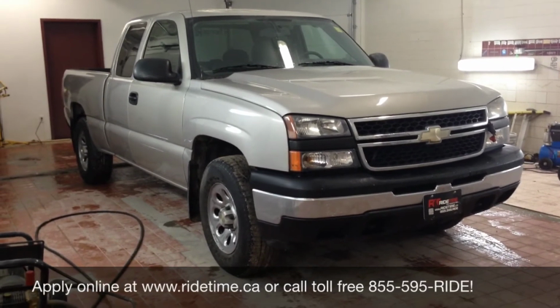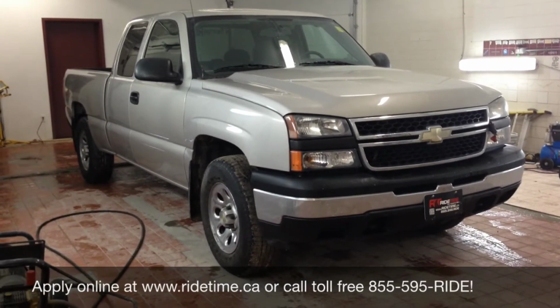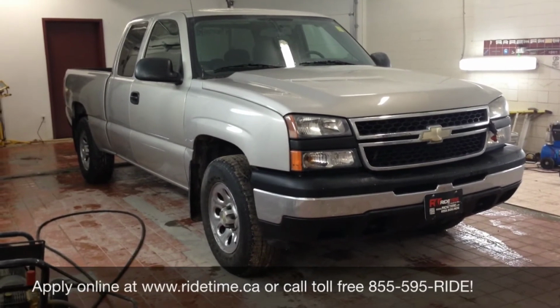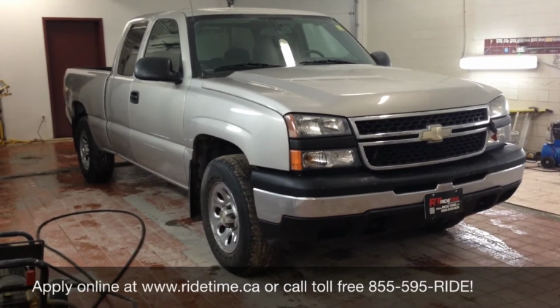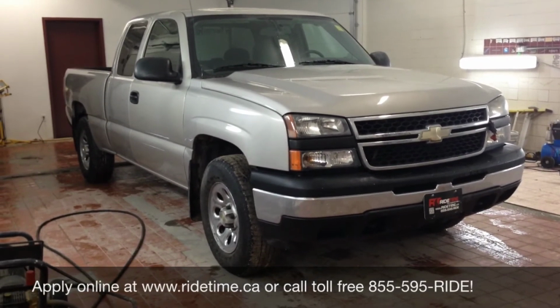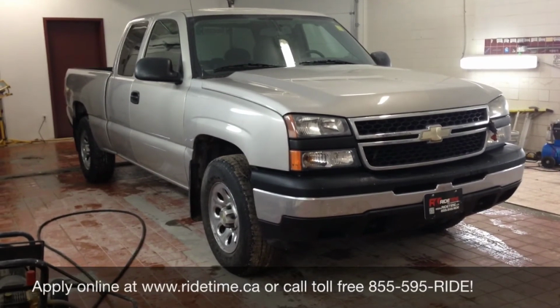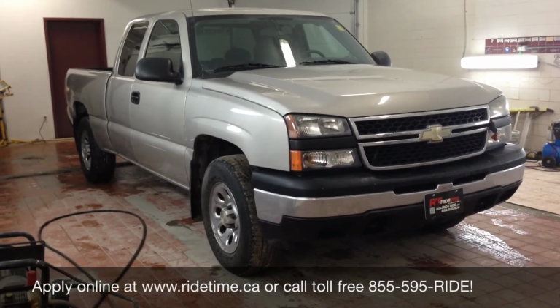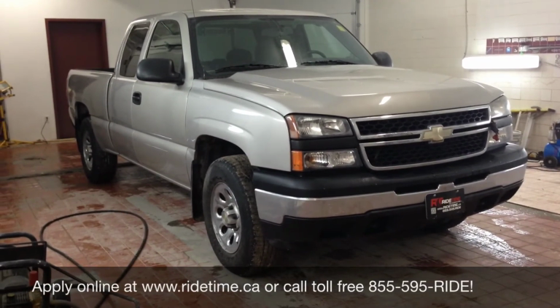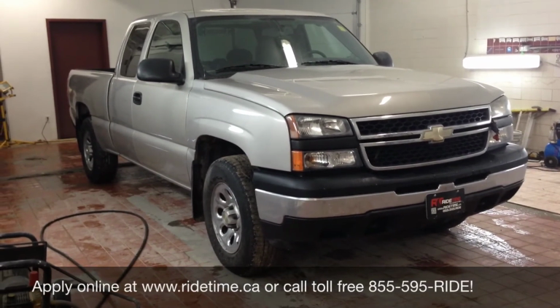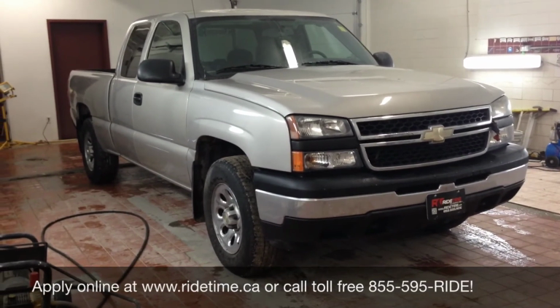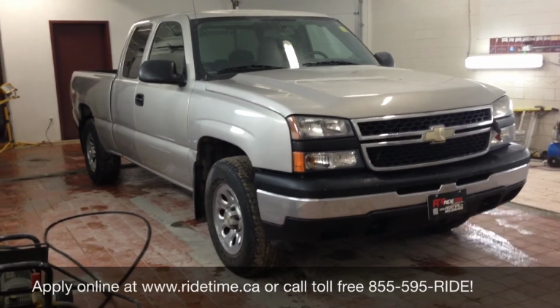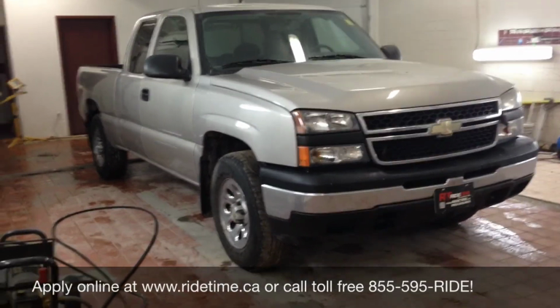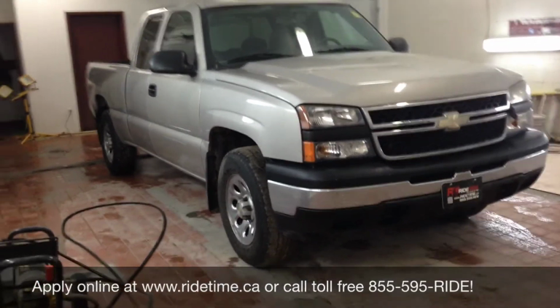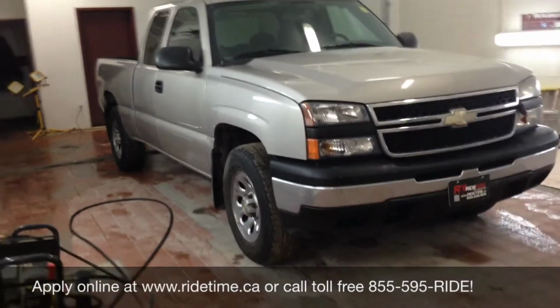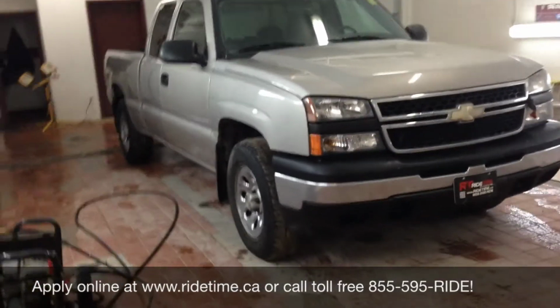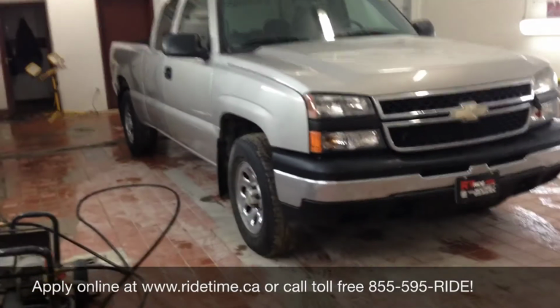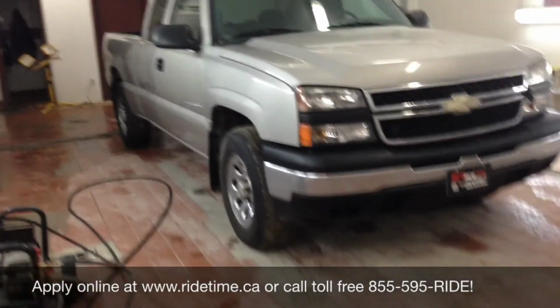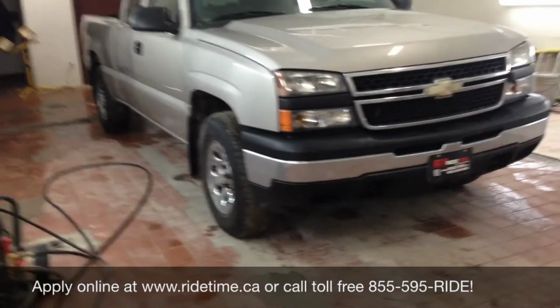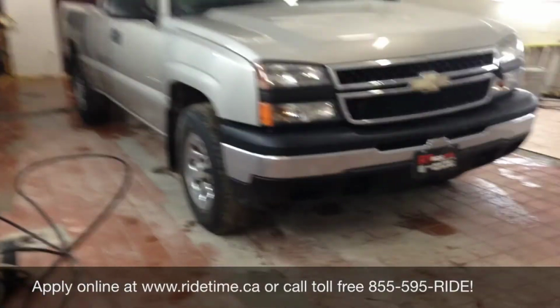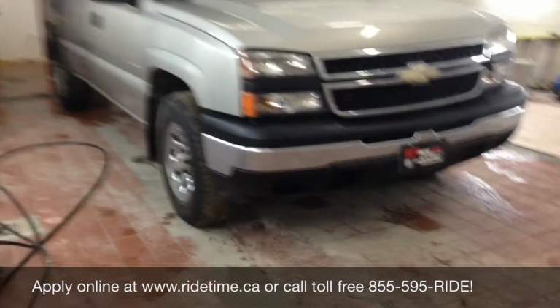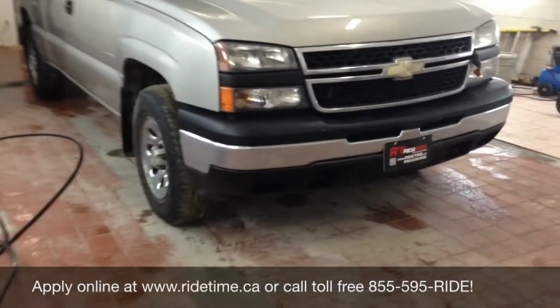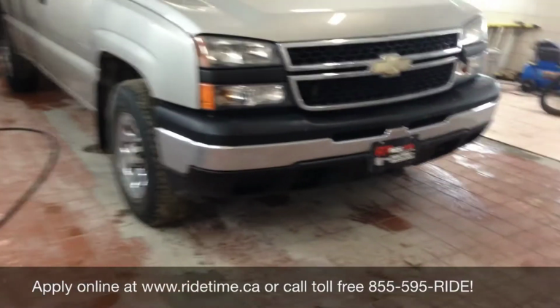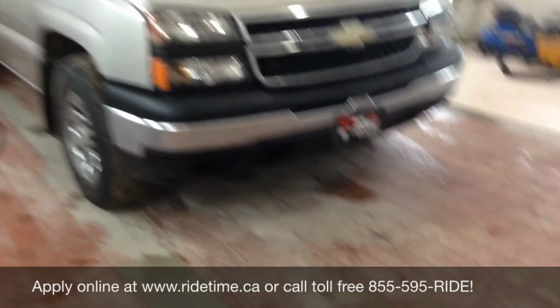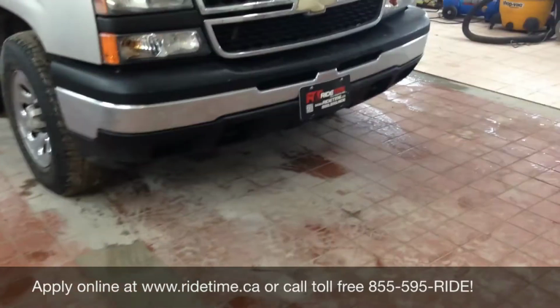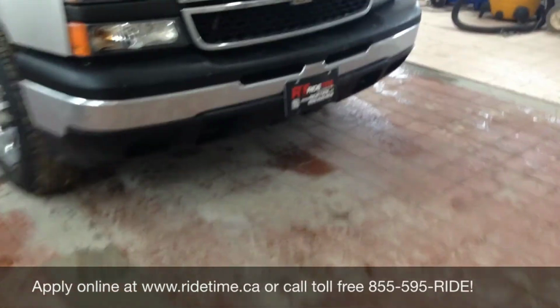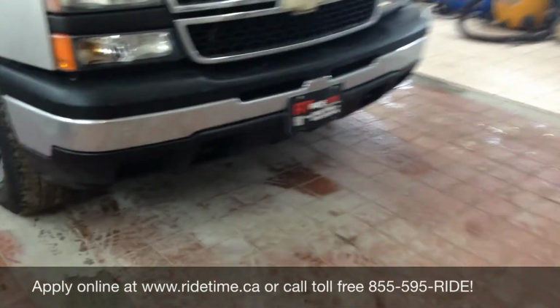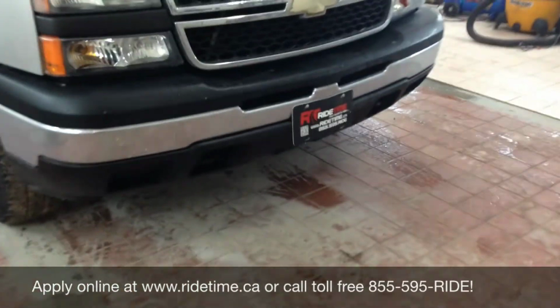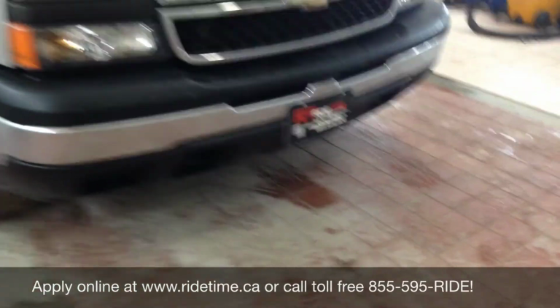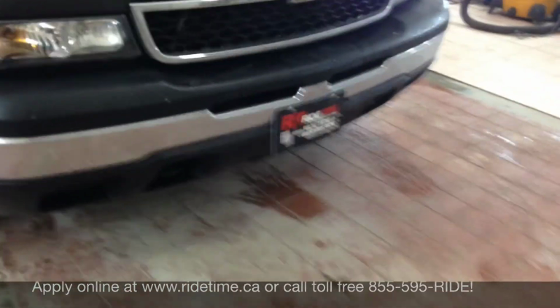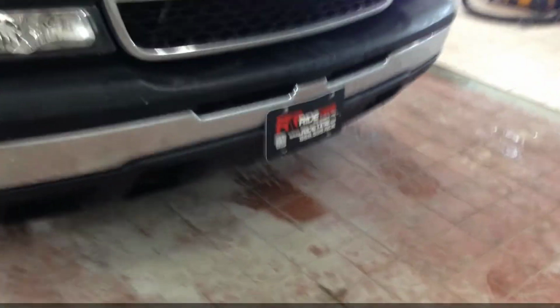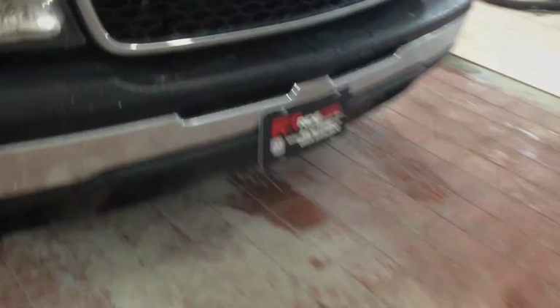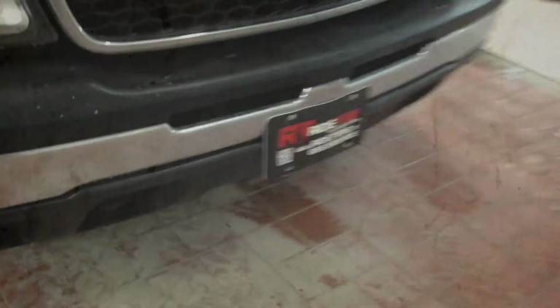Check our inventory 24/7 at RideTime.ca, and remember — at Ride Time, we're your ticket to ride.